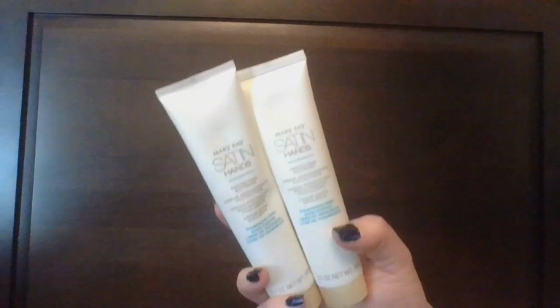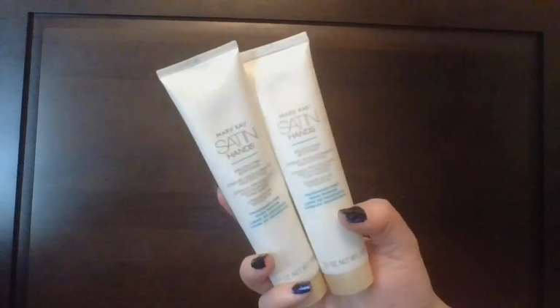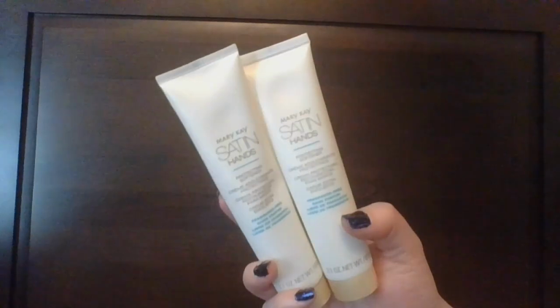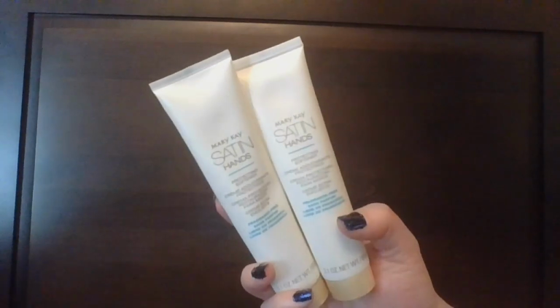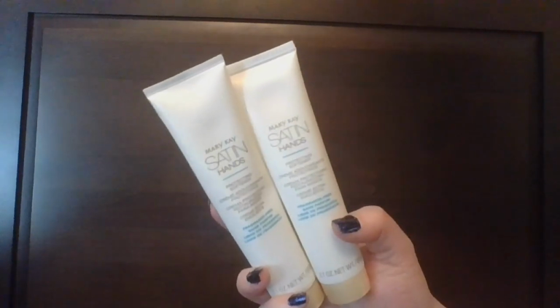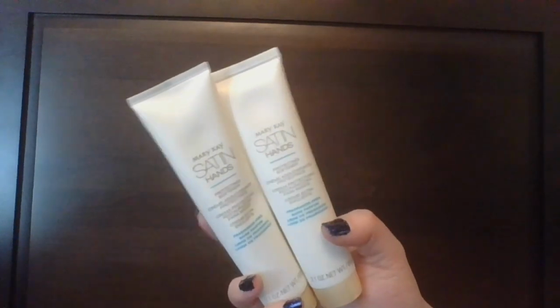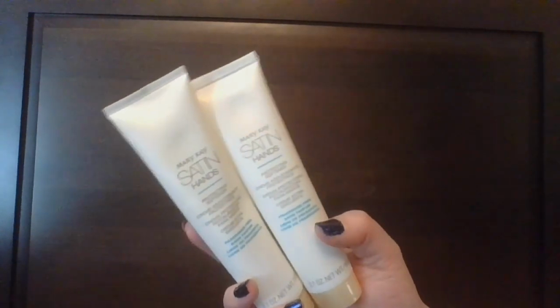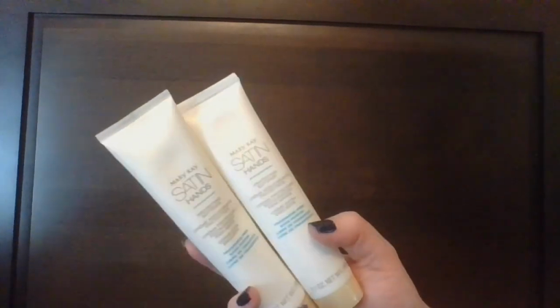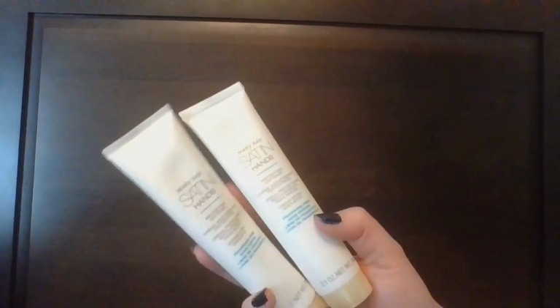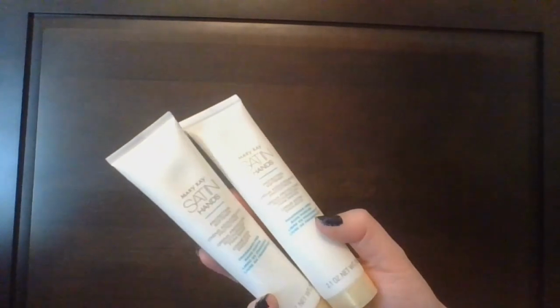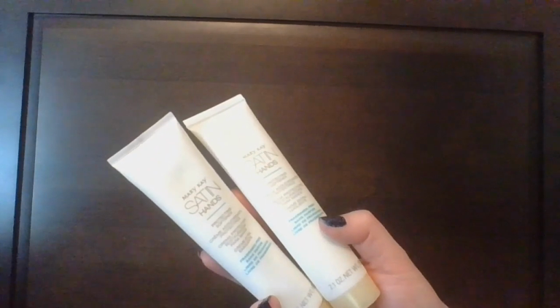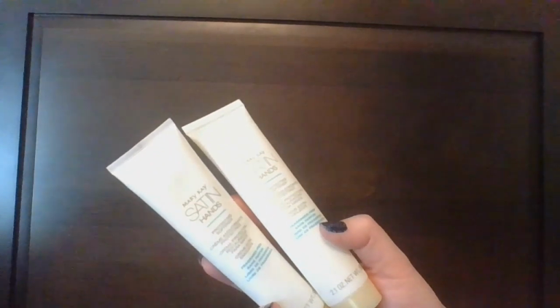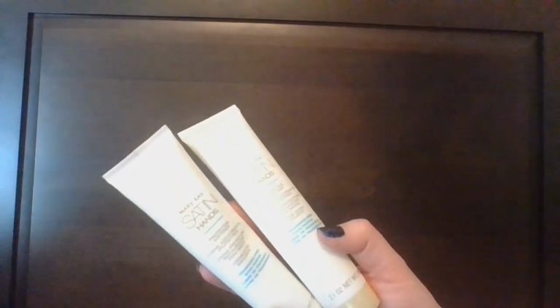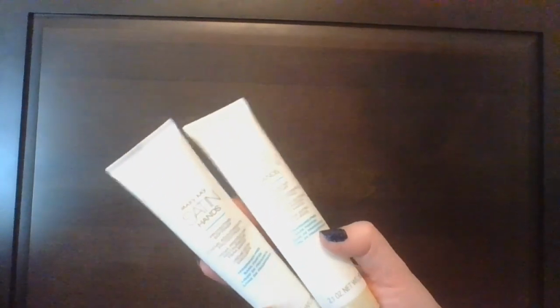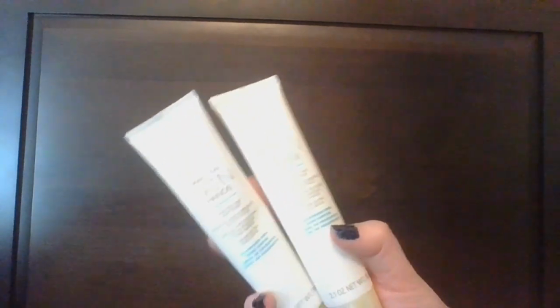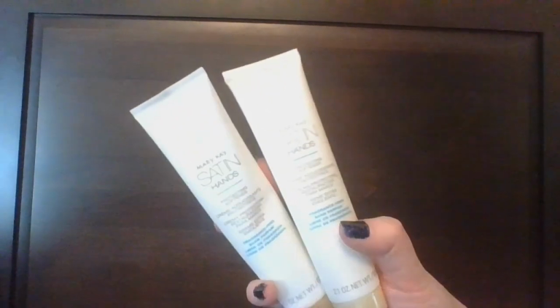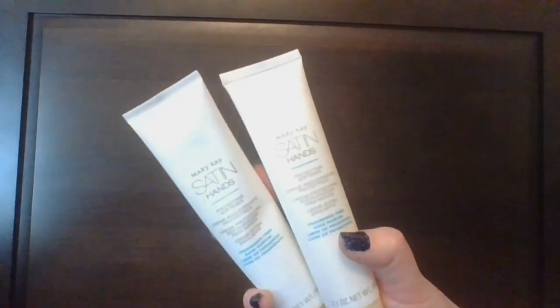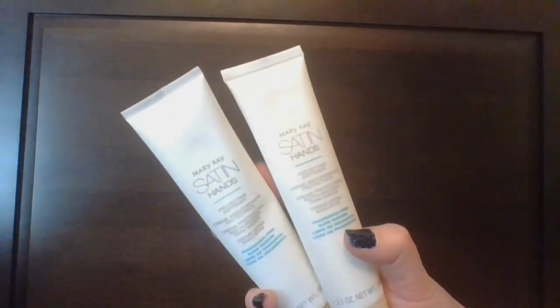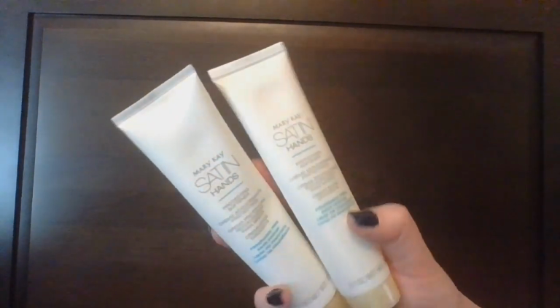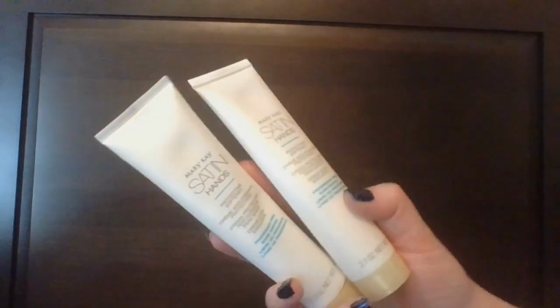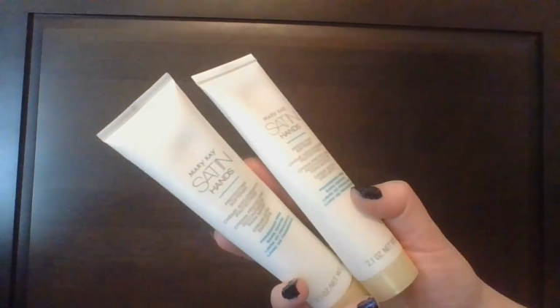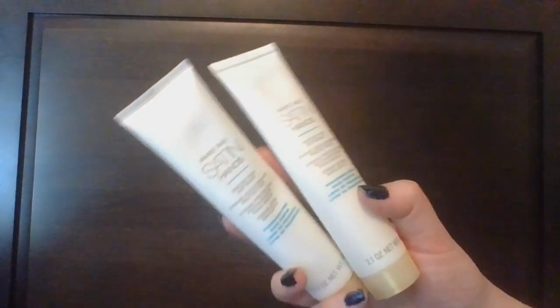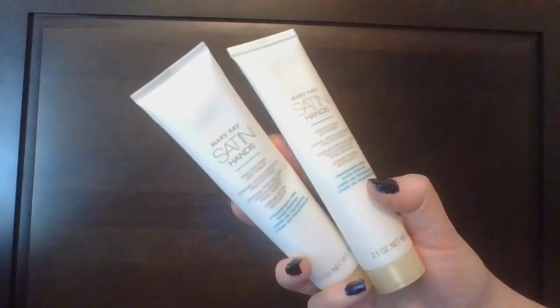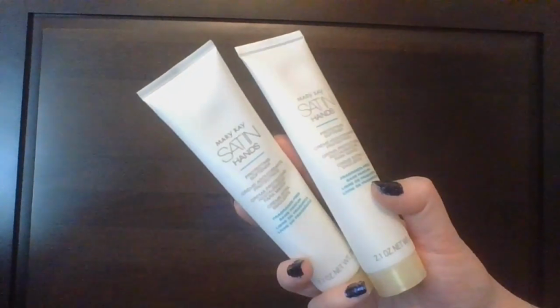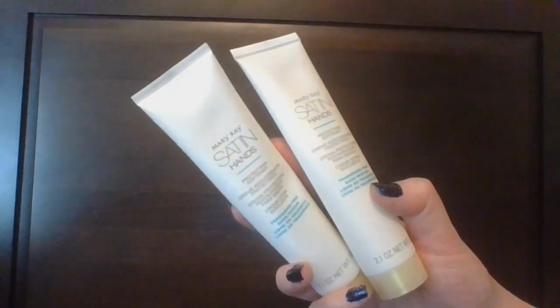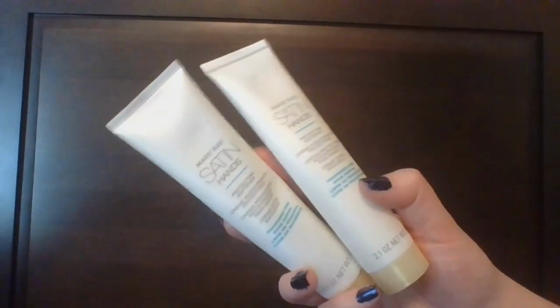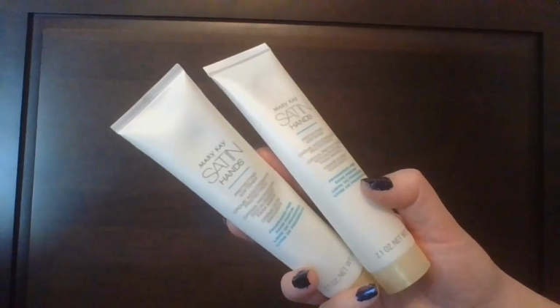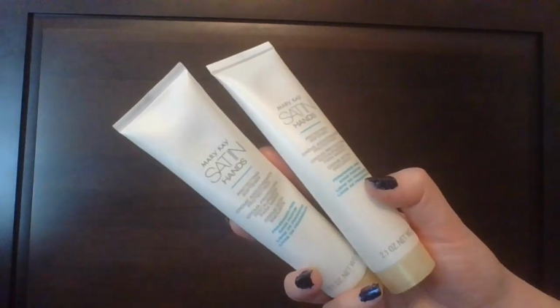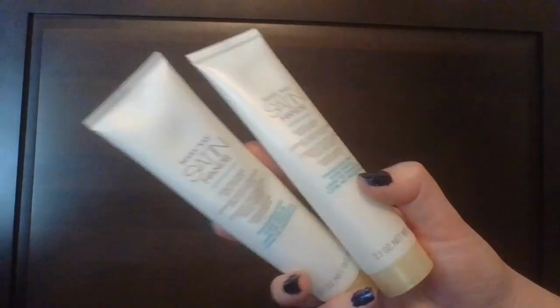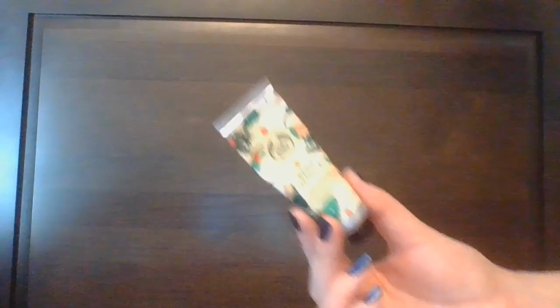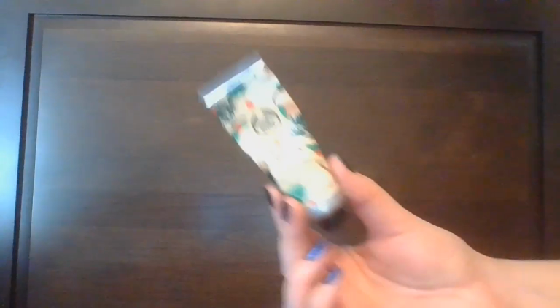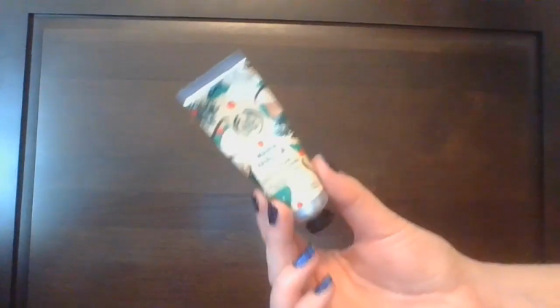A kind of random category here — the Mary Kay Satin Hands Protecting Softener. These are going to have their own set.